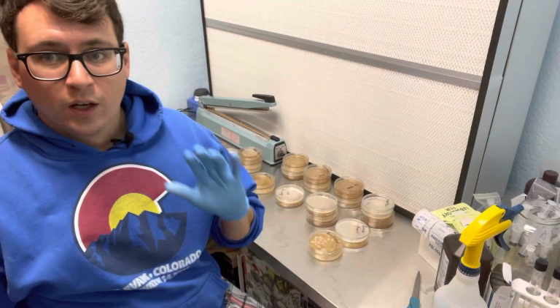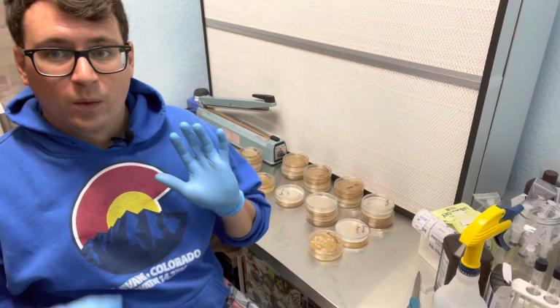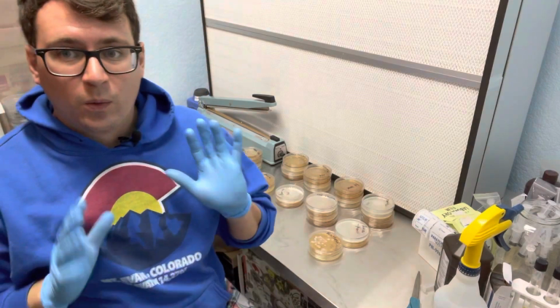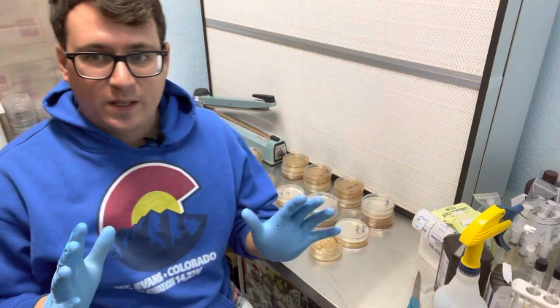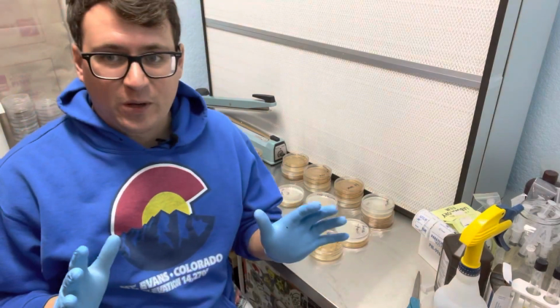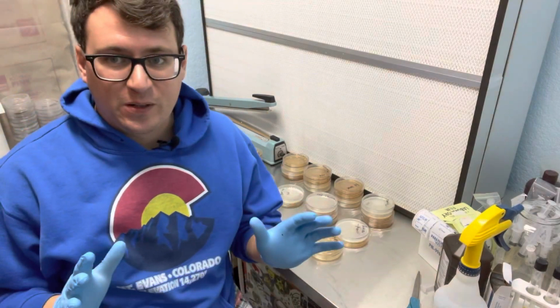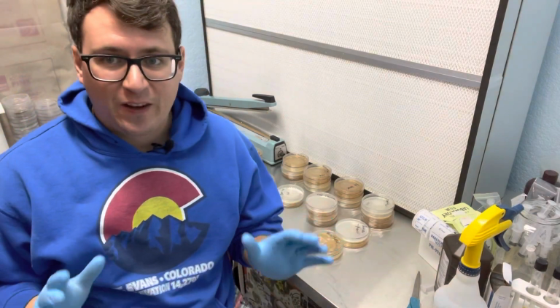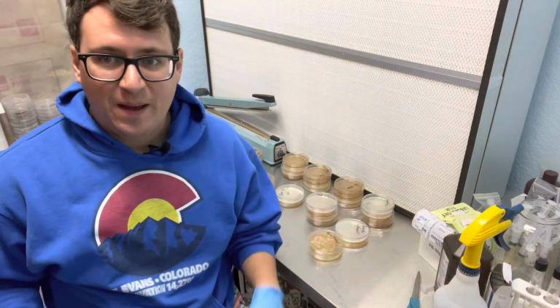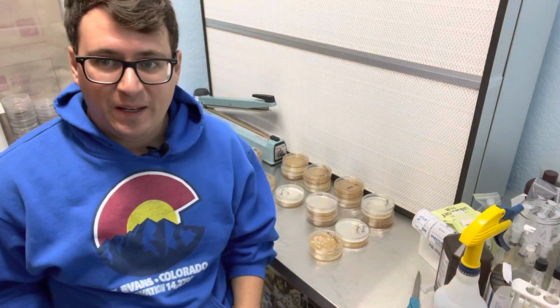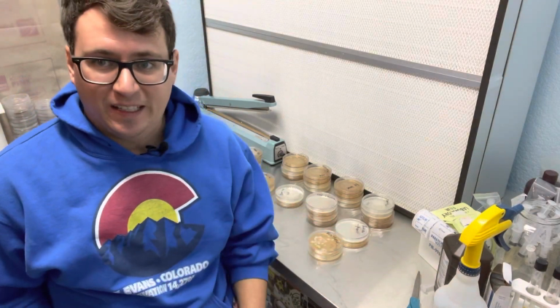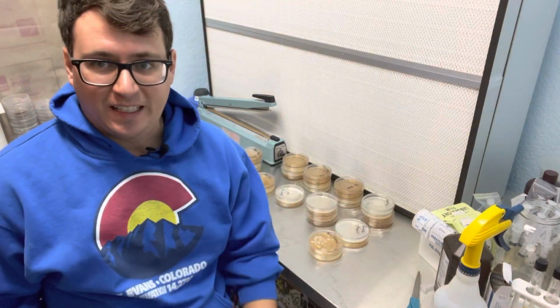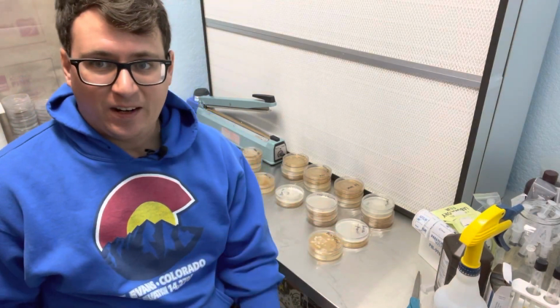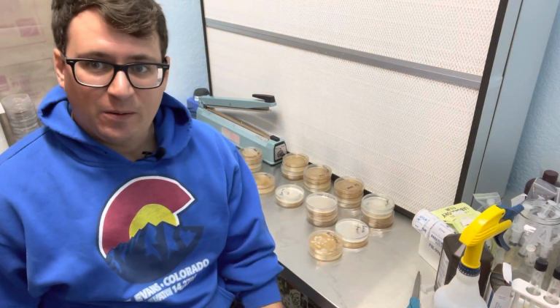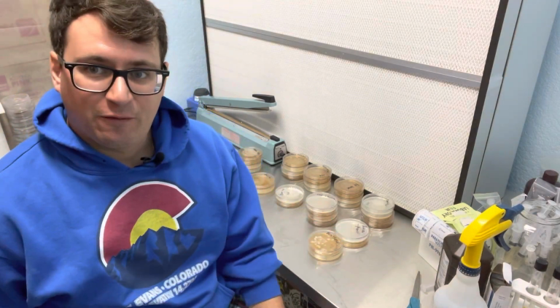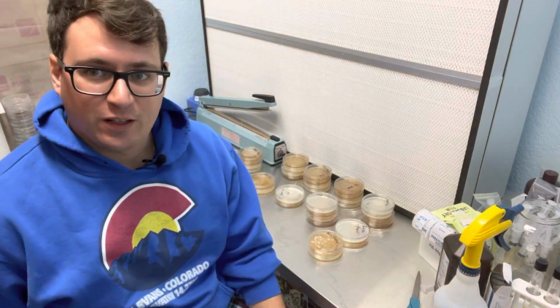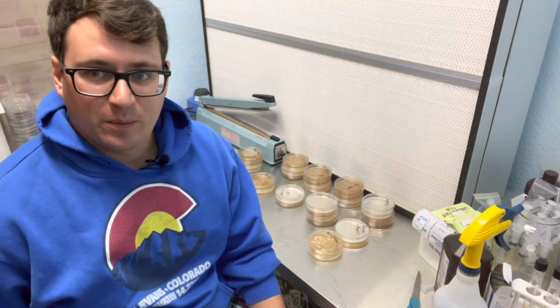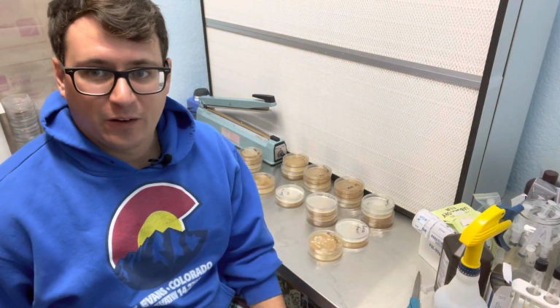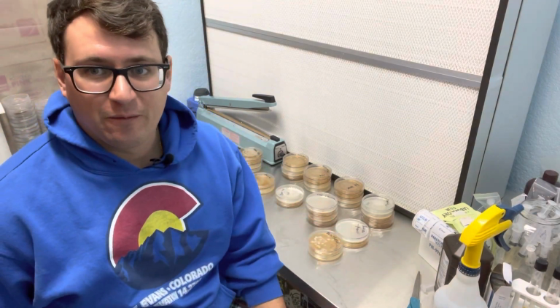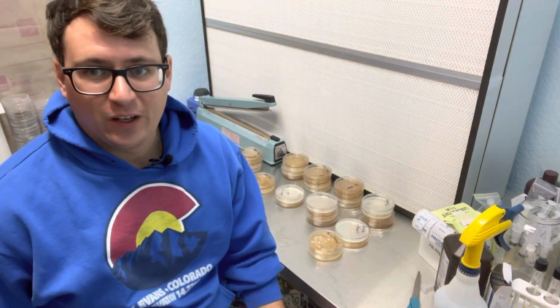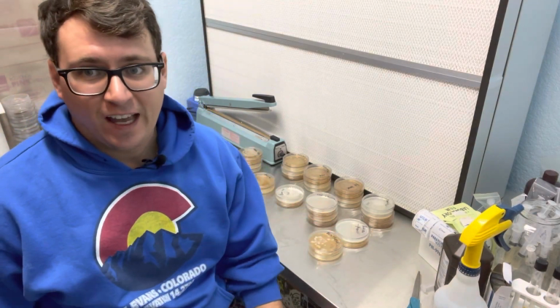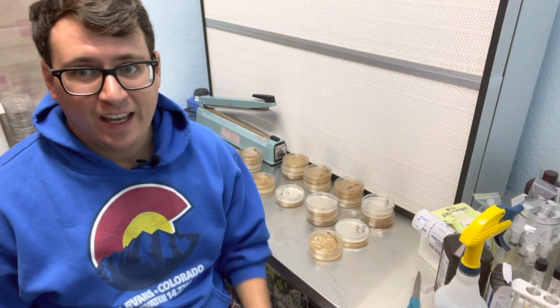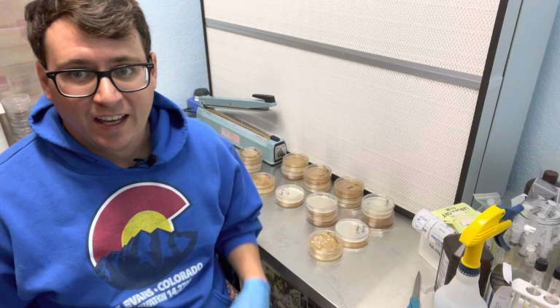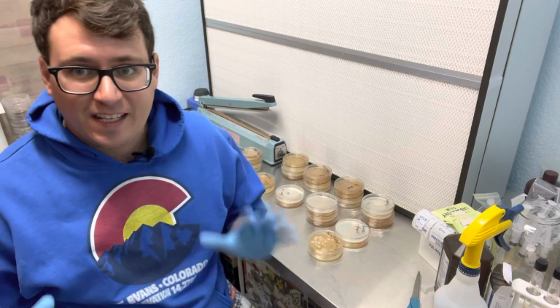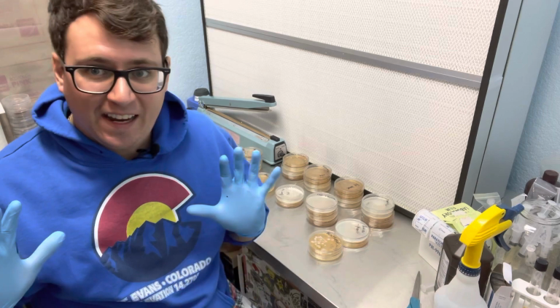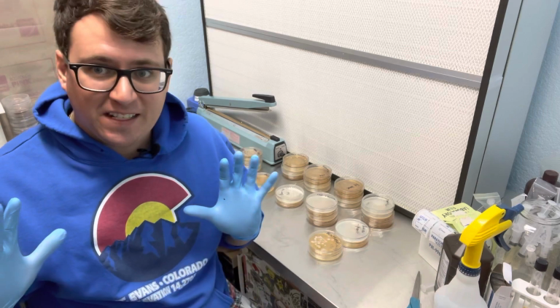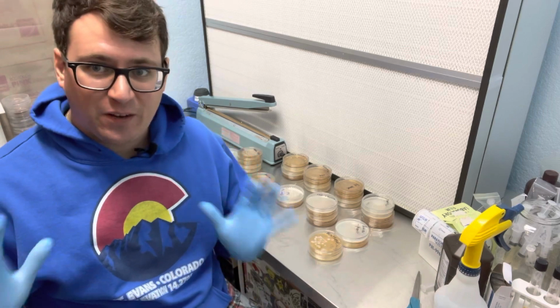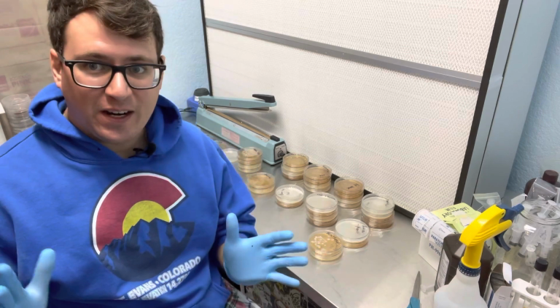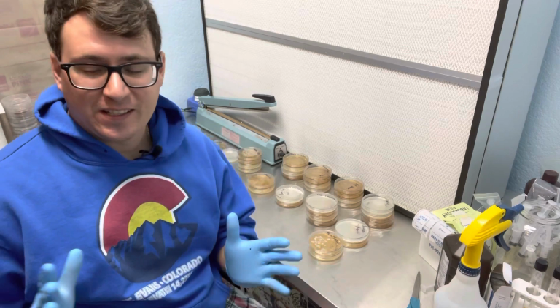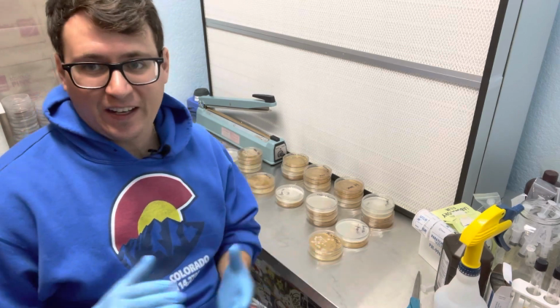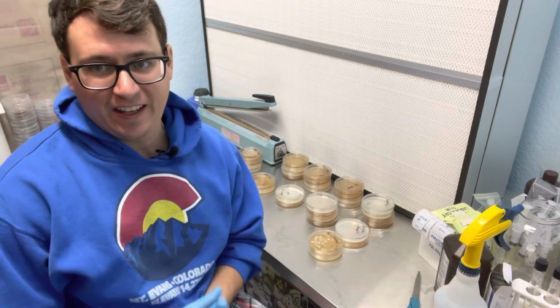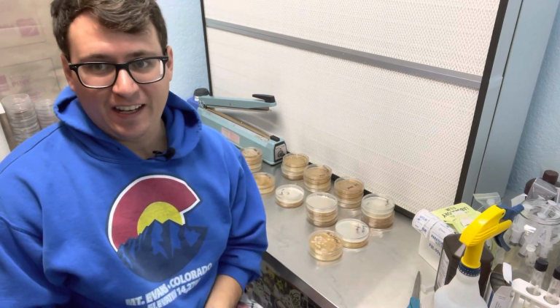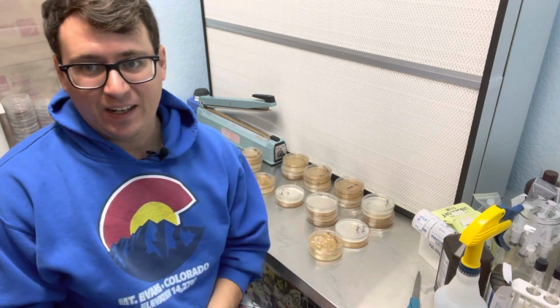What's up mushroom fam? It's Gary with Fresh from the Farm Fungi. Today is a very exciting day here.